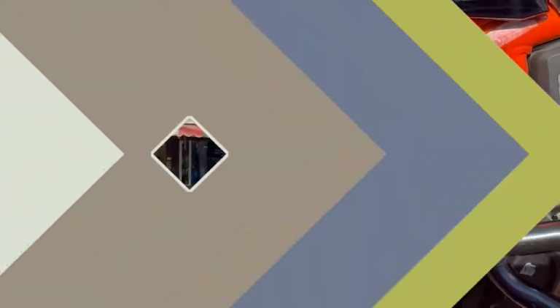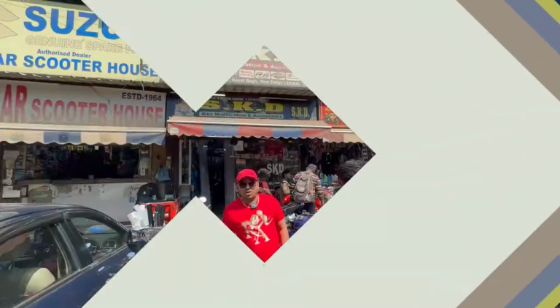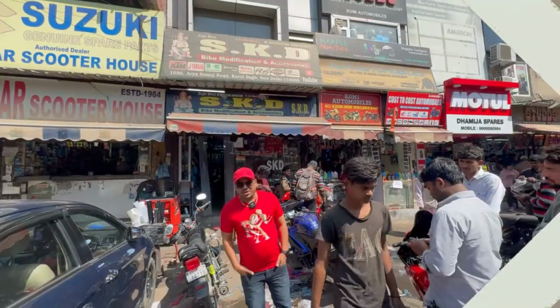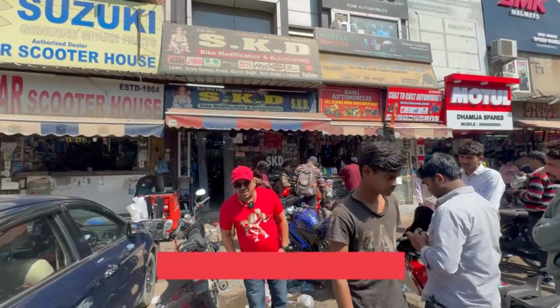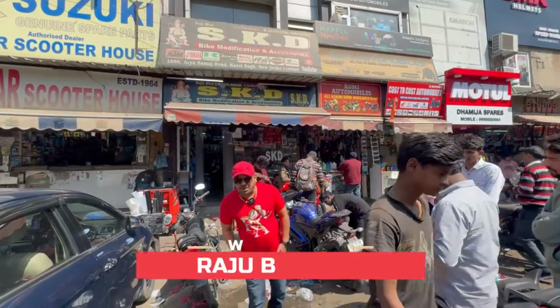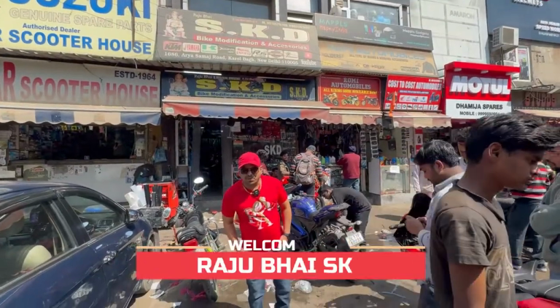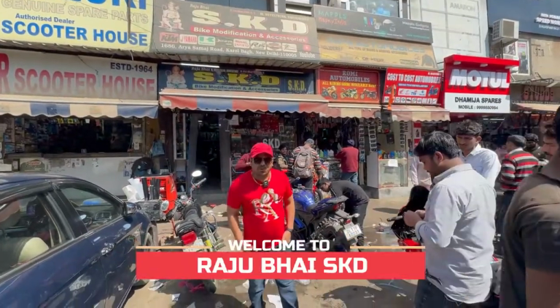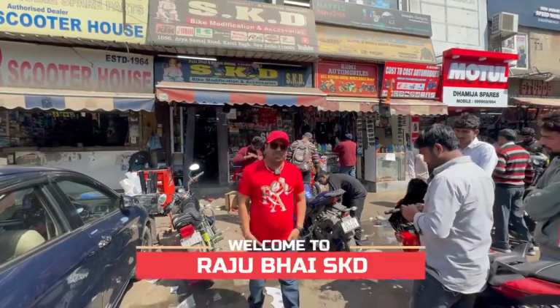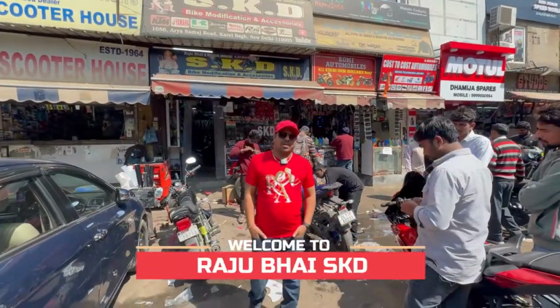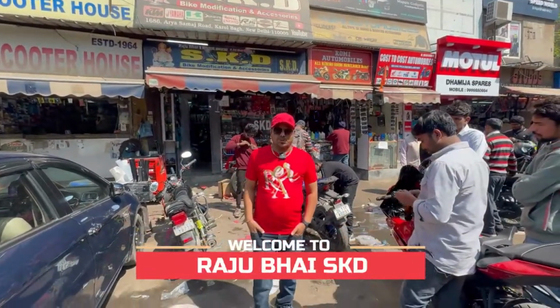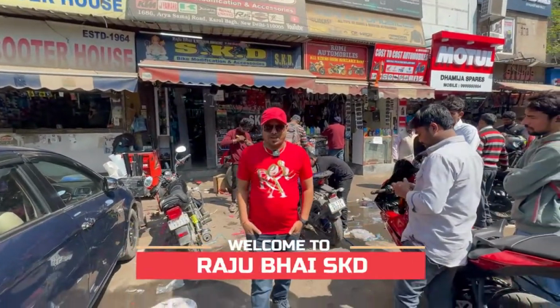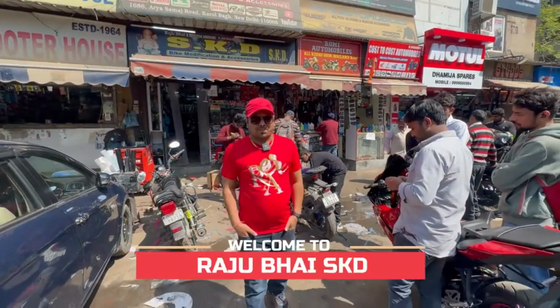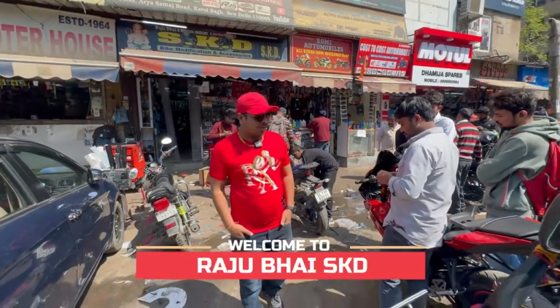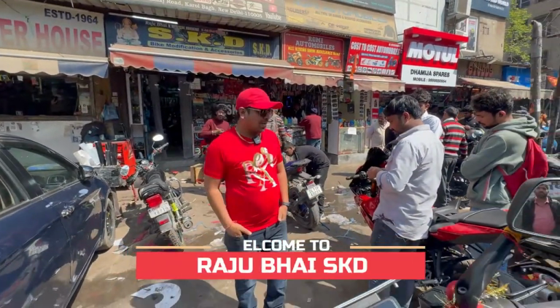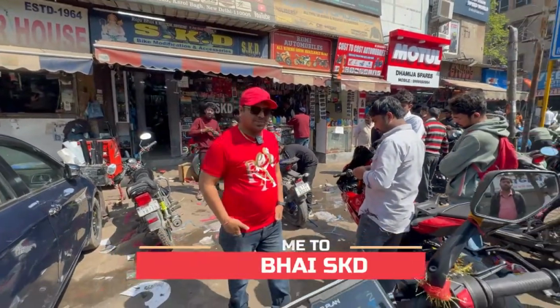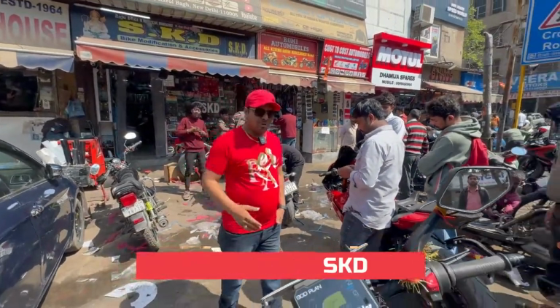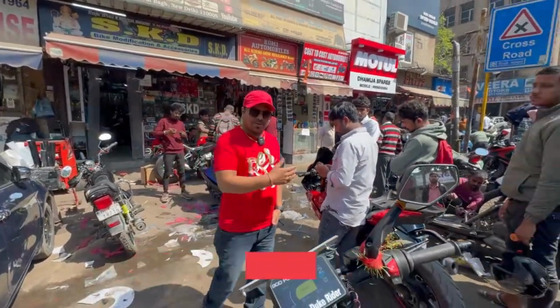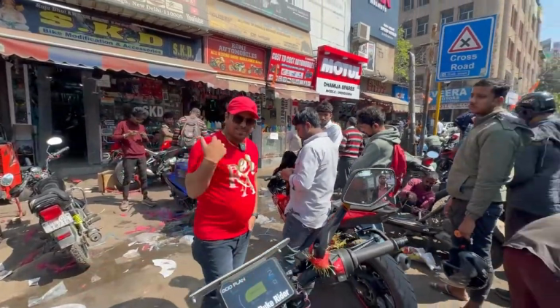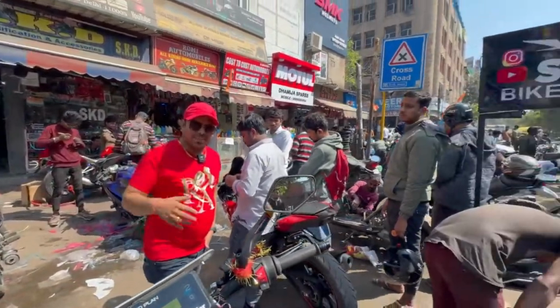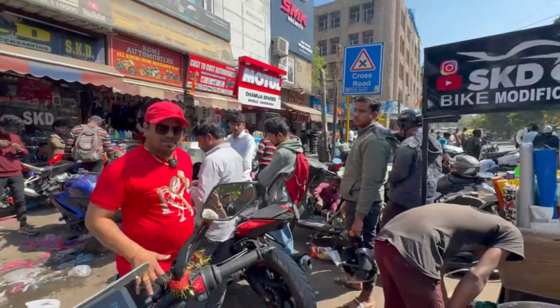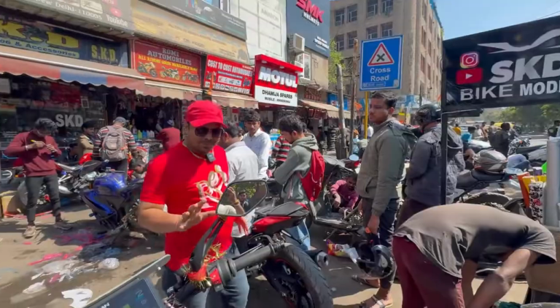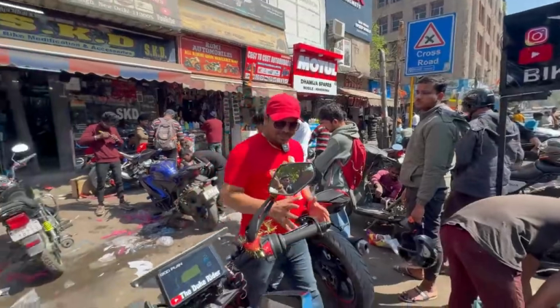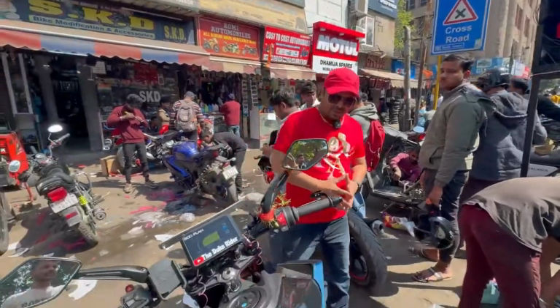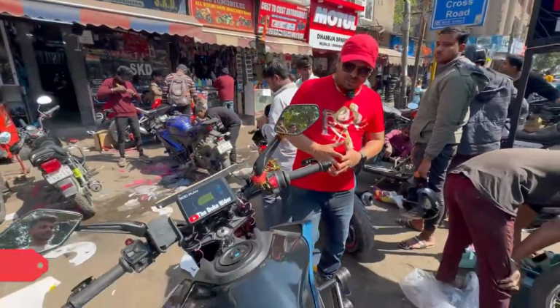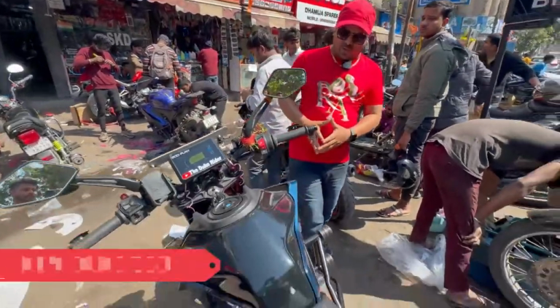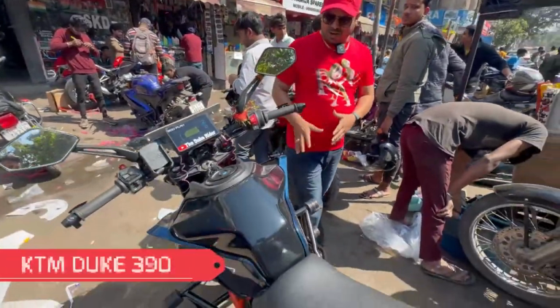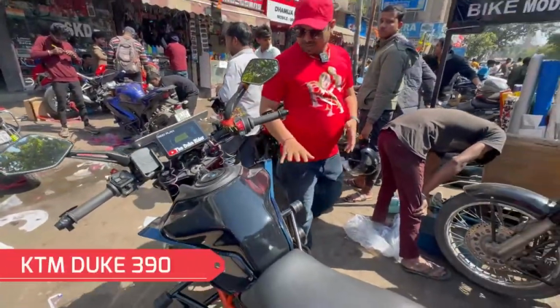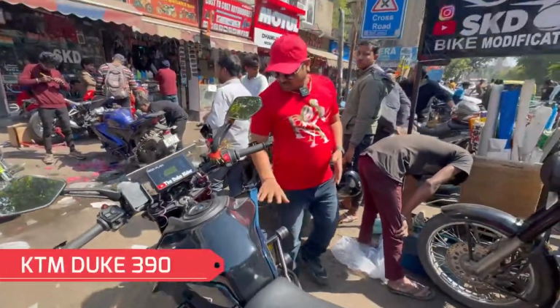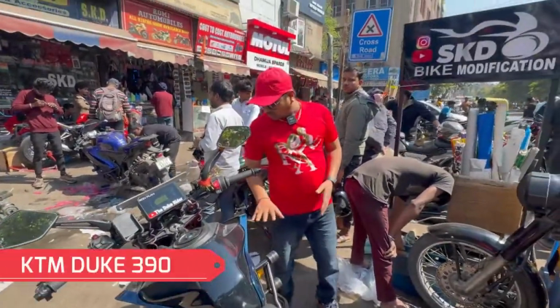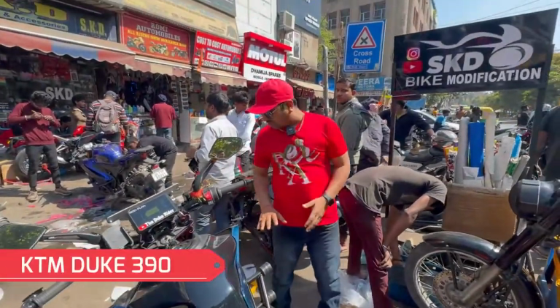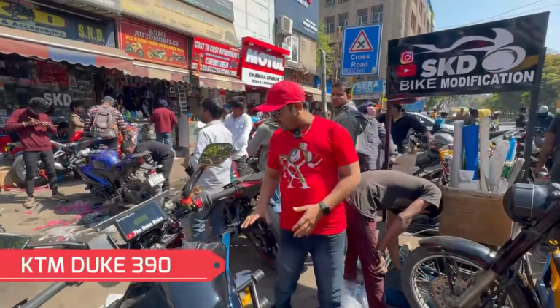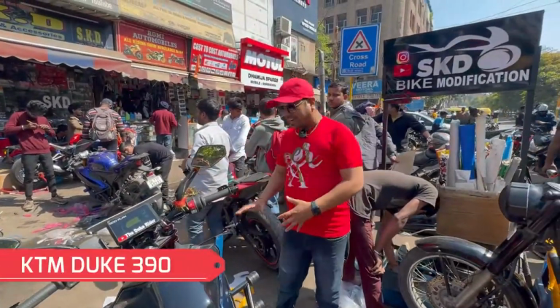Hello friends, welcome back to the channel. I am your Rajabai and today I have a lot of bikes in front of you, but basically I will show you the Duke 390.